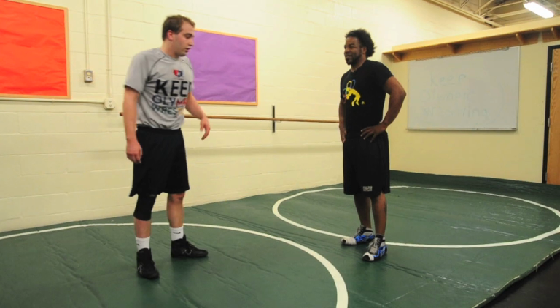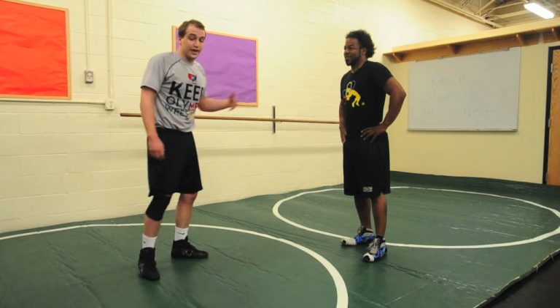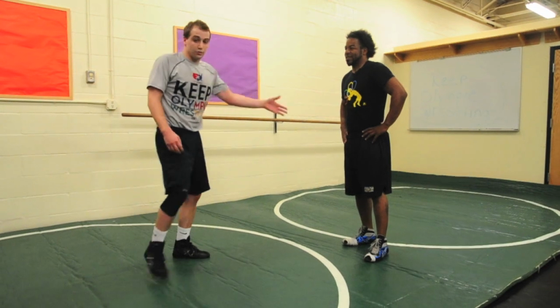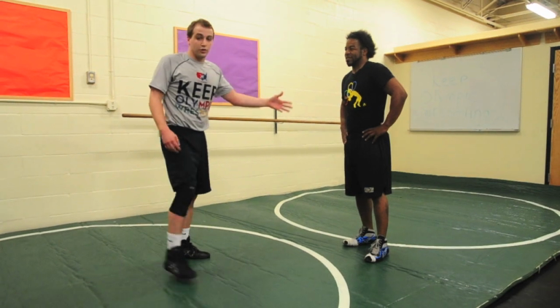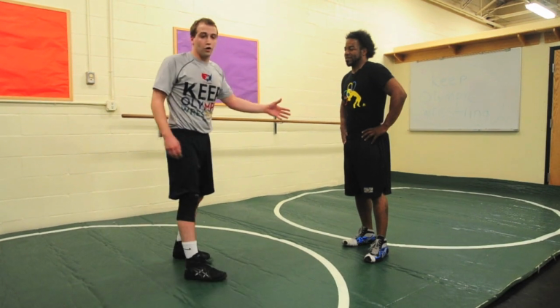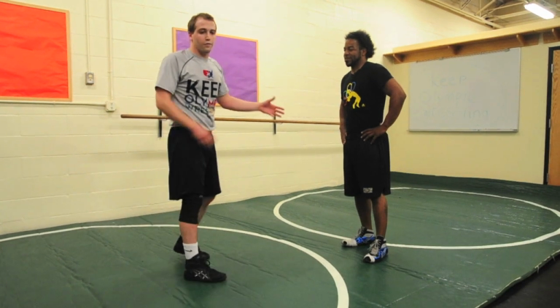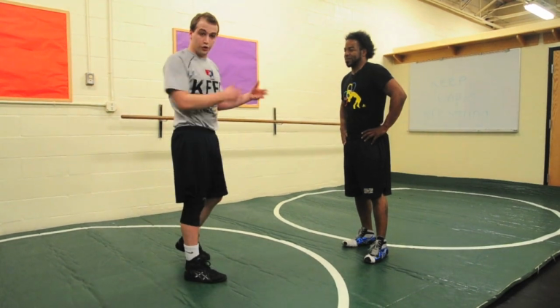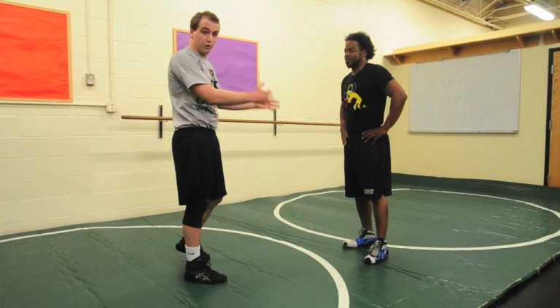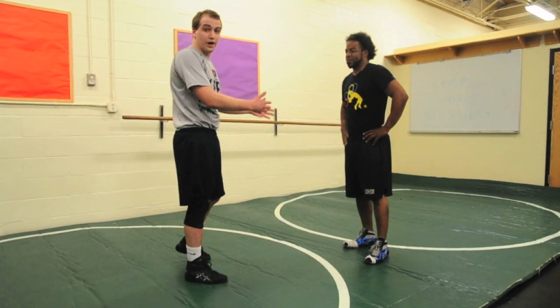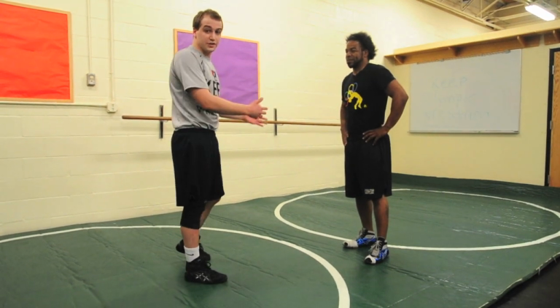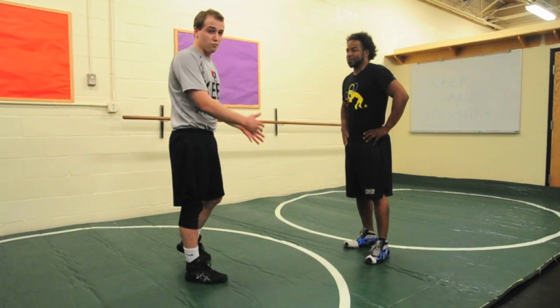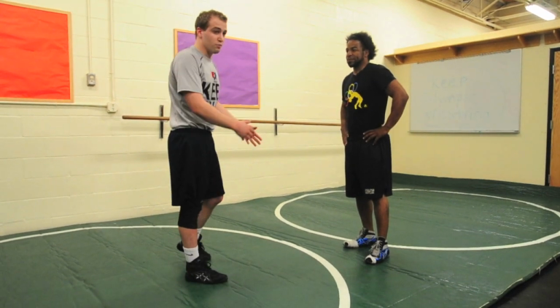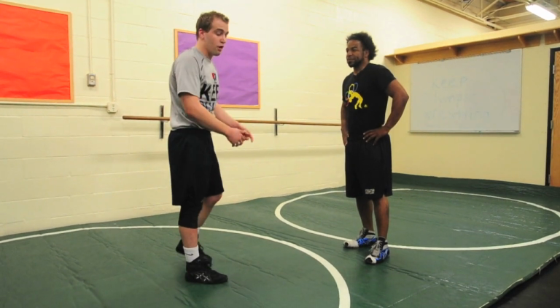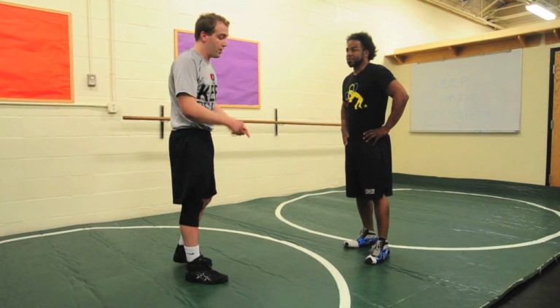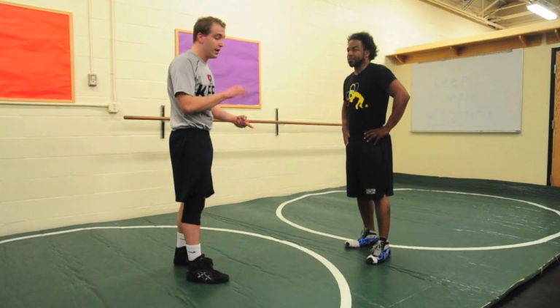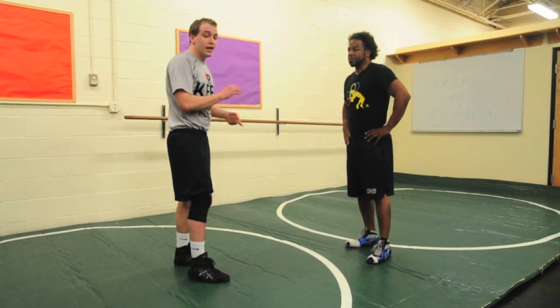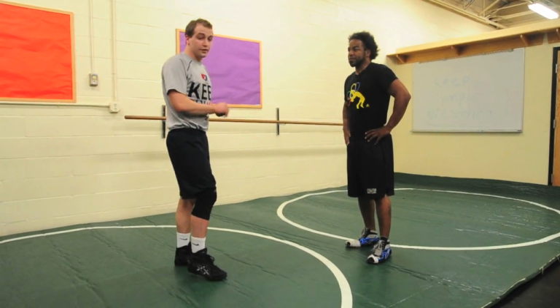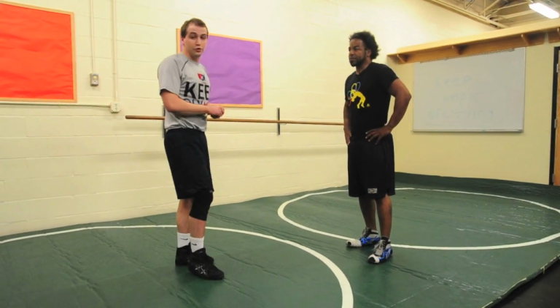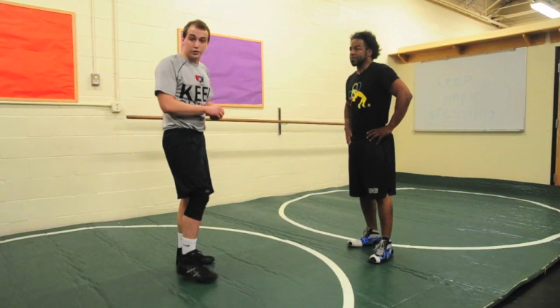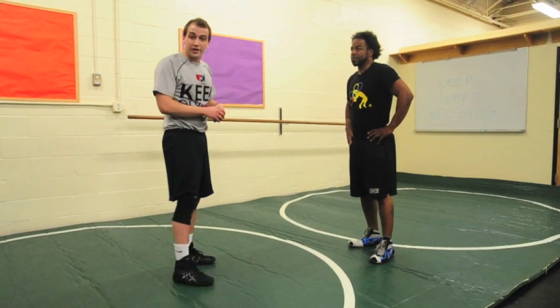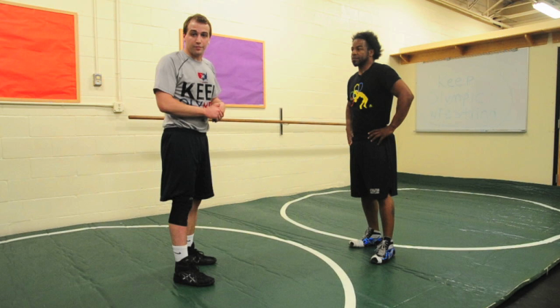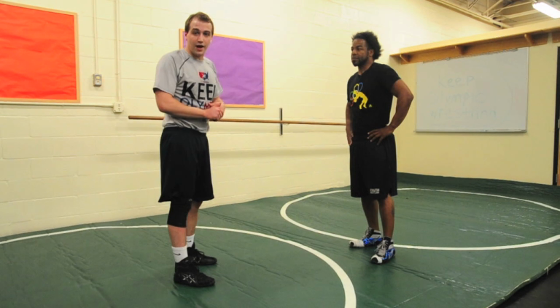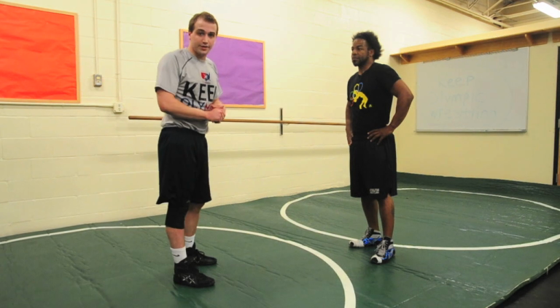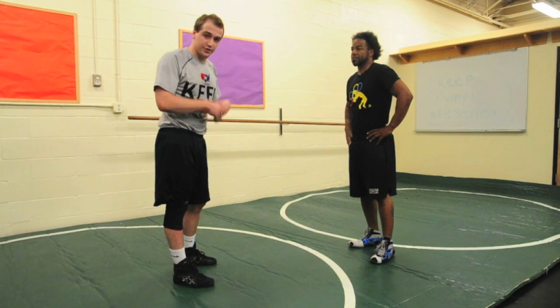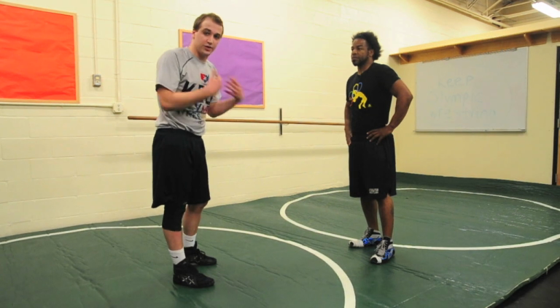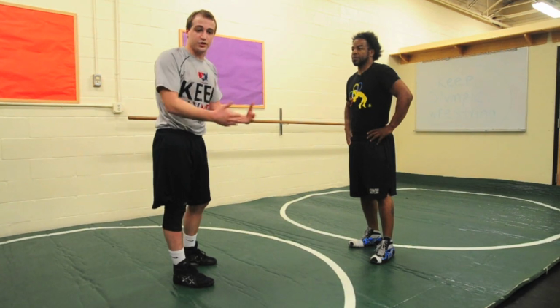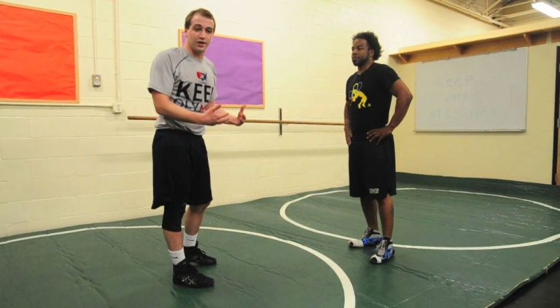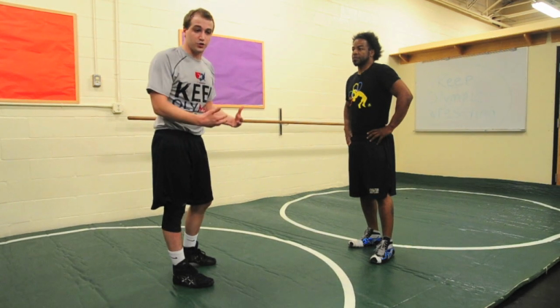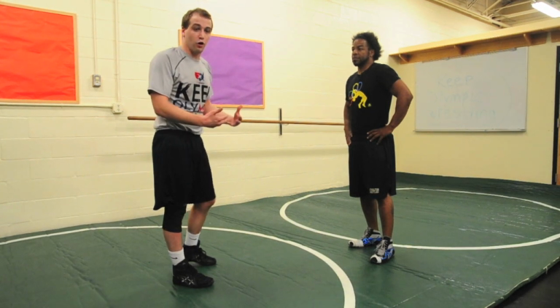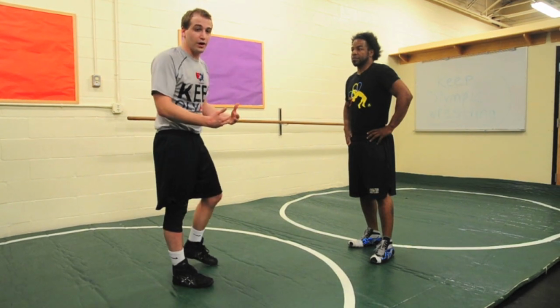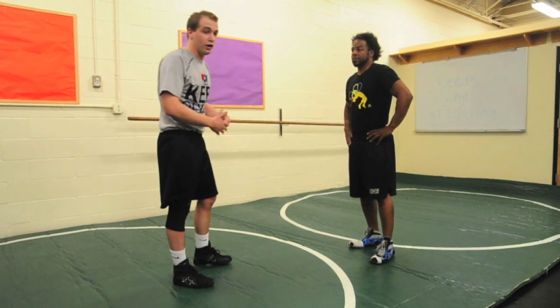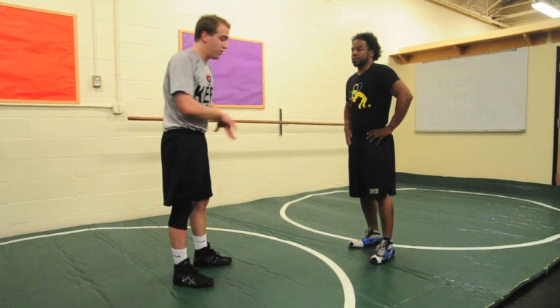We're going to go over a good wrestling warm-up, good to do at the beginning of practice, good to get your wrestler's heart rate up.